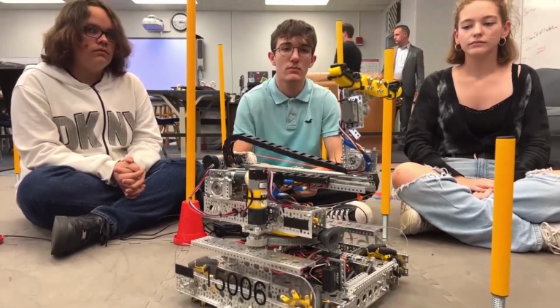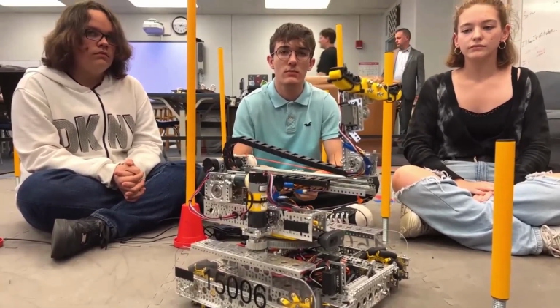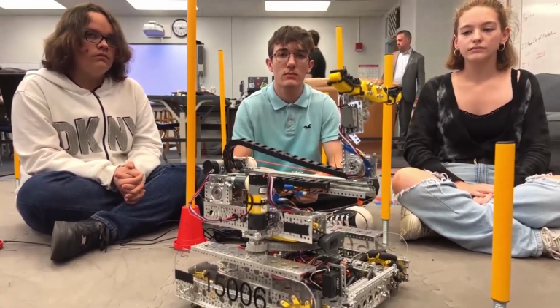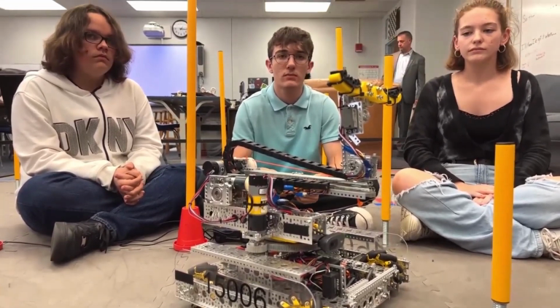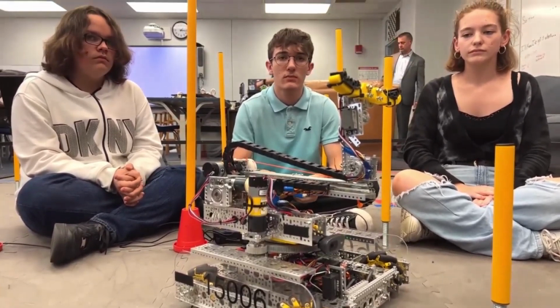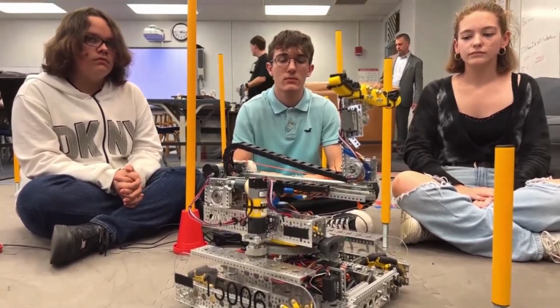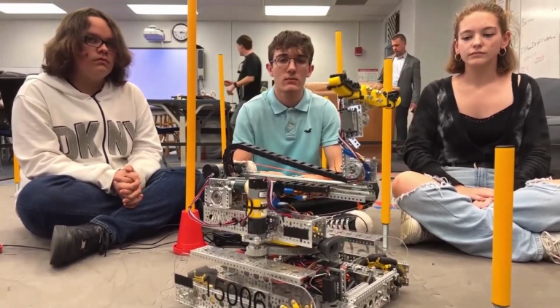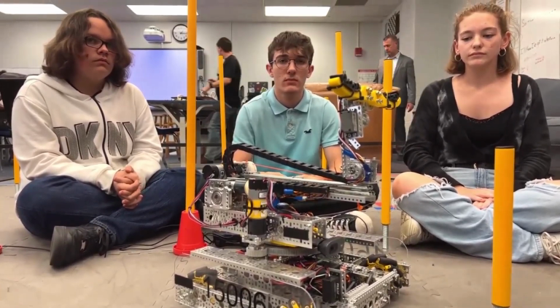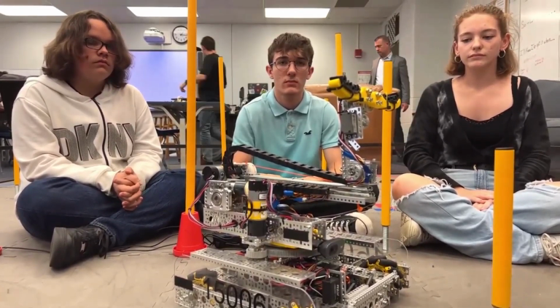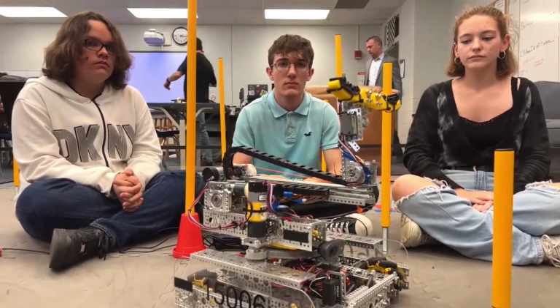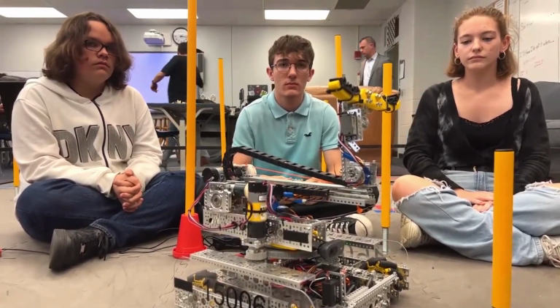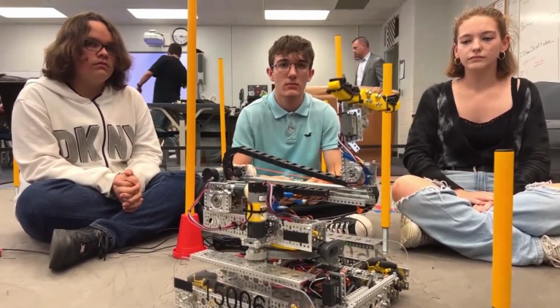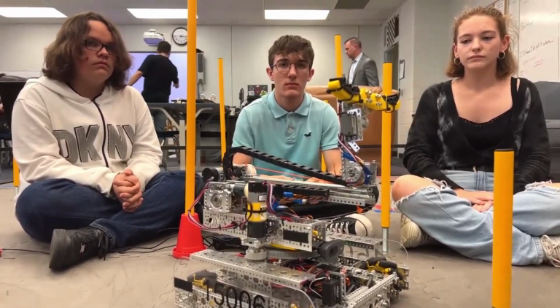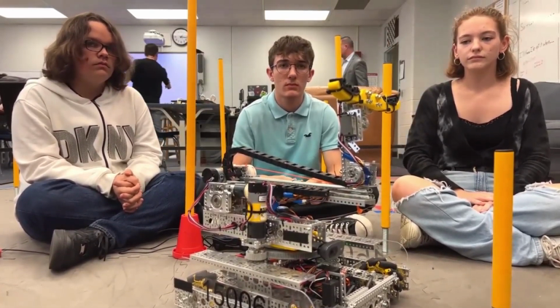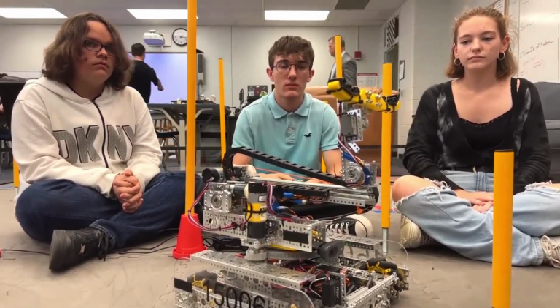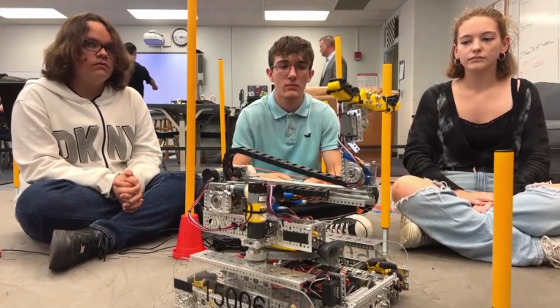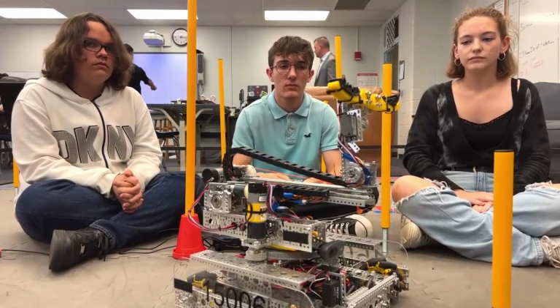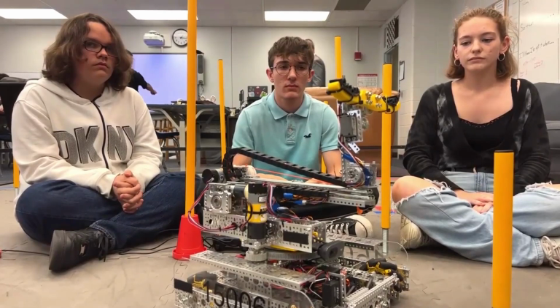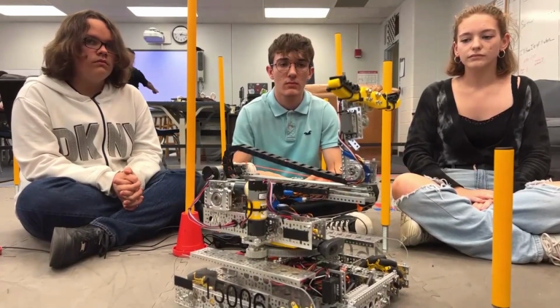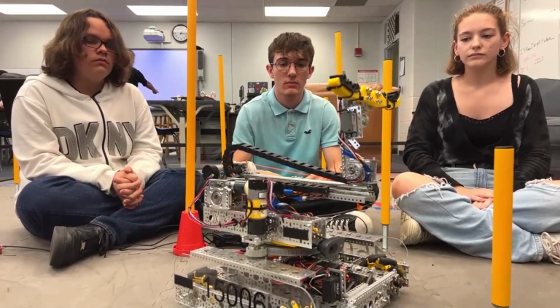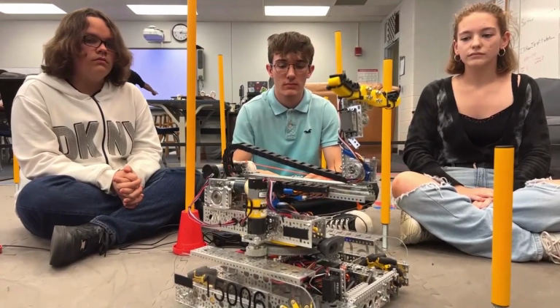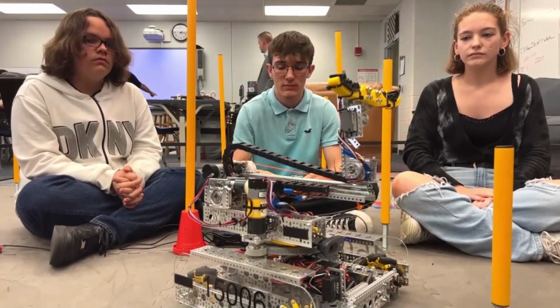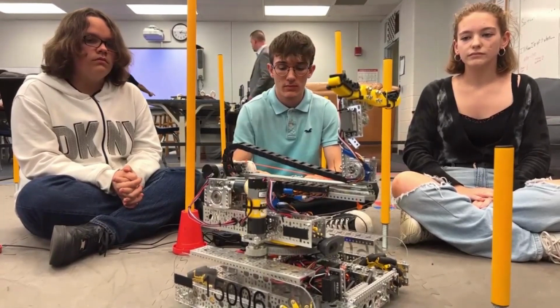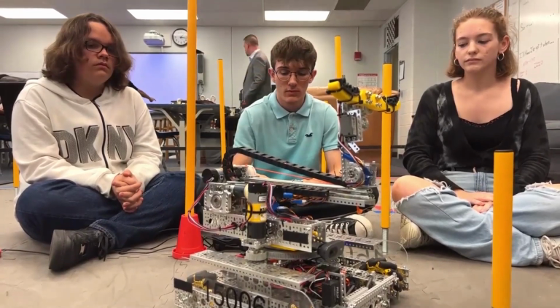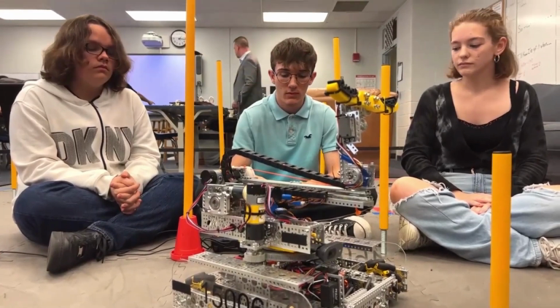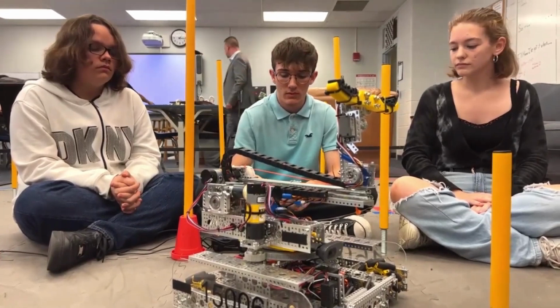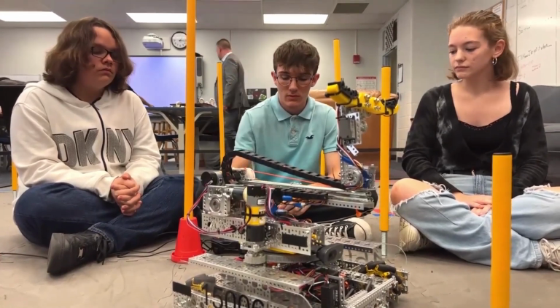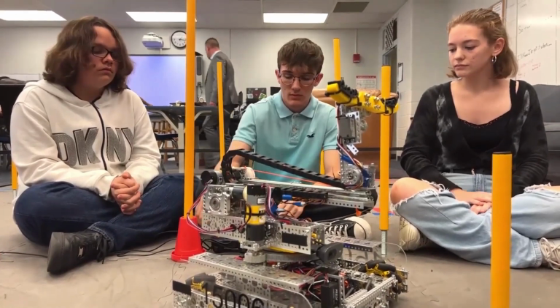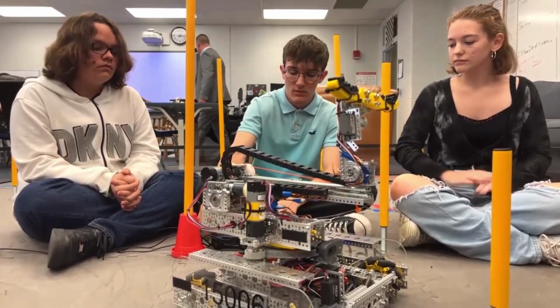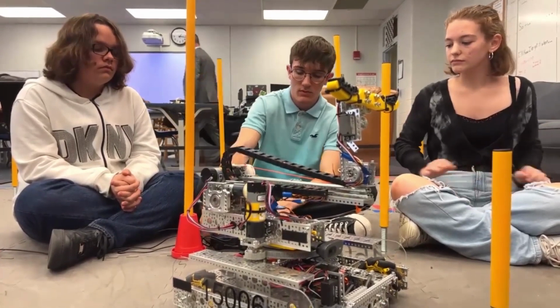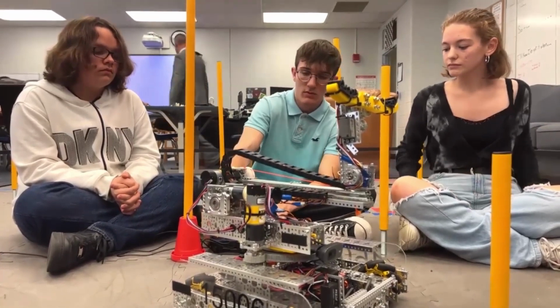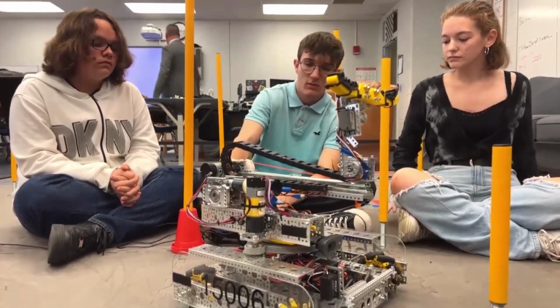That's awesome. Can we see some of that actuation motion if you guys have your controllers hooked up?